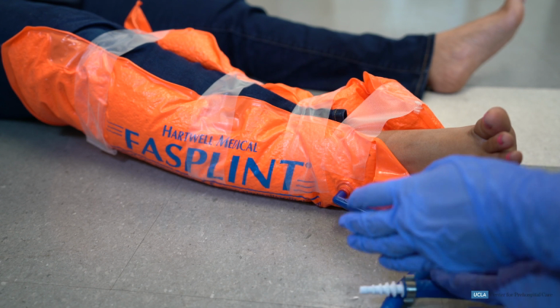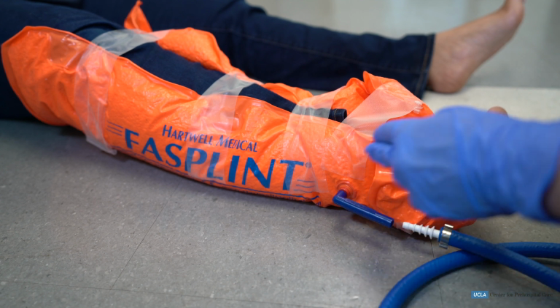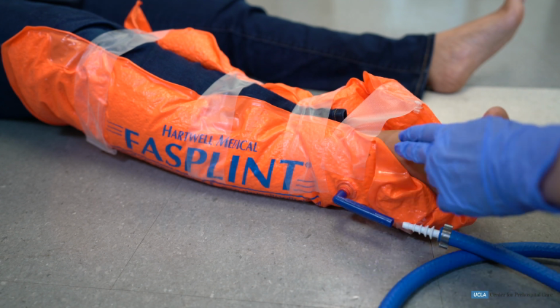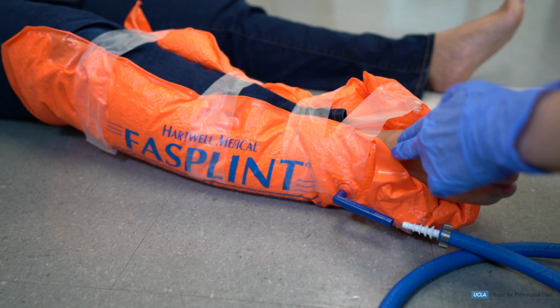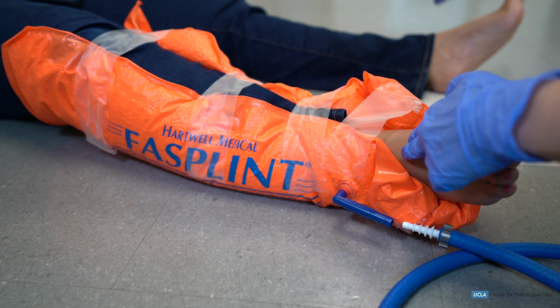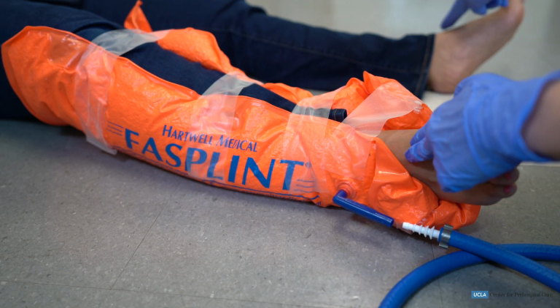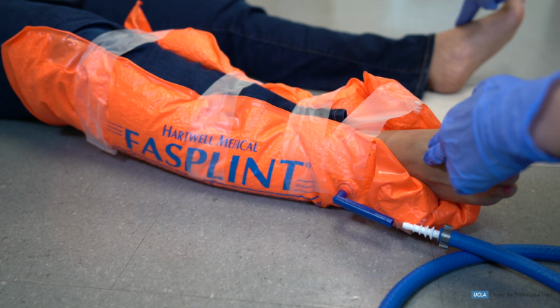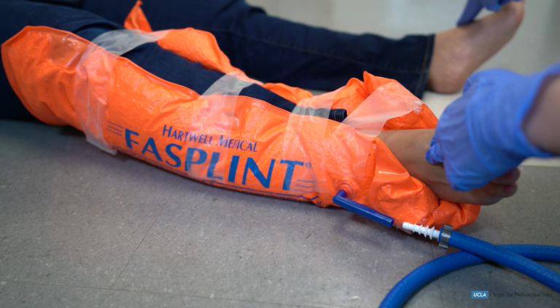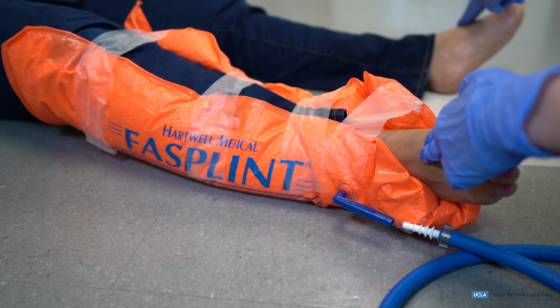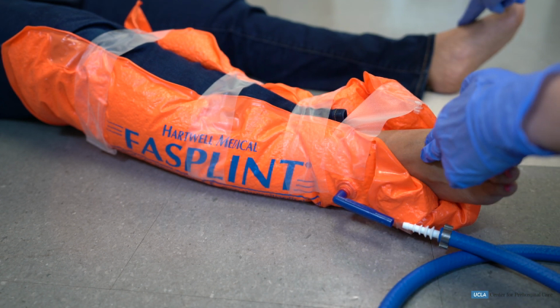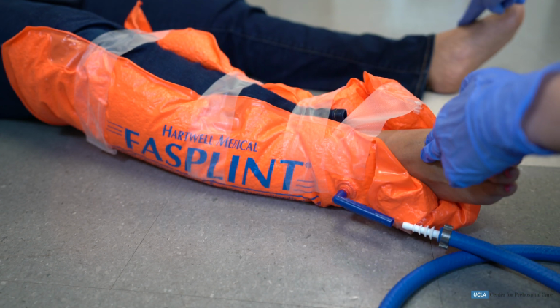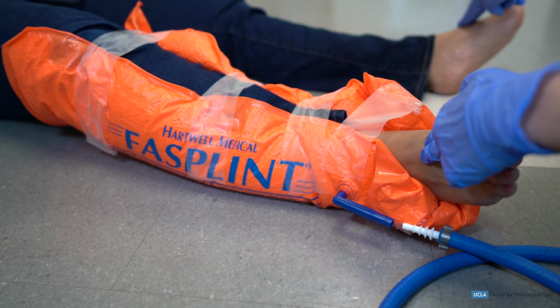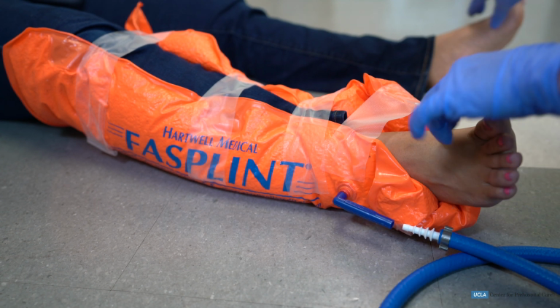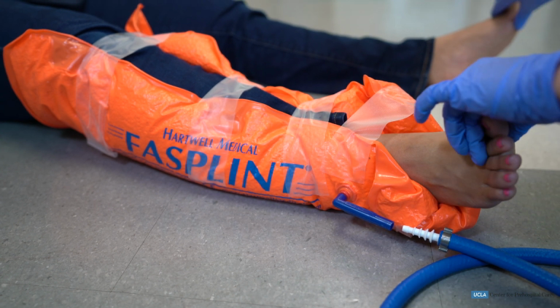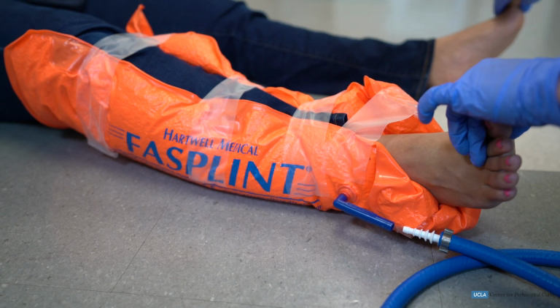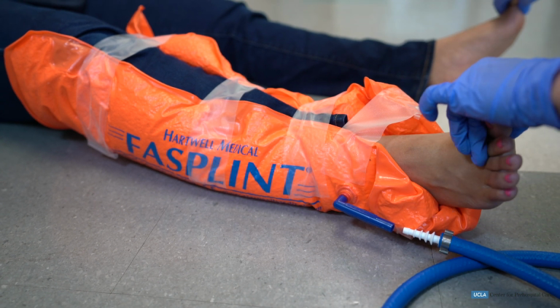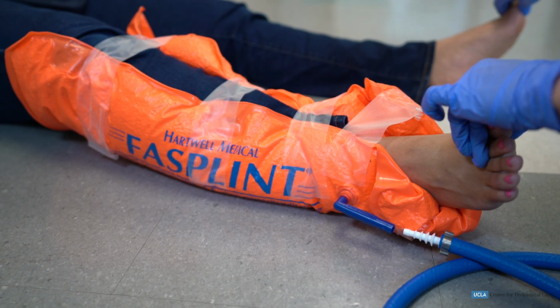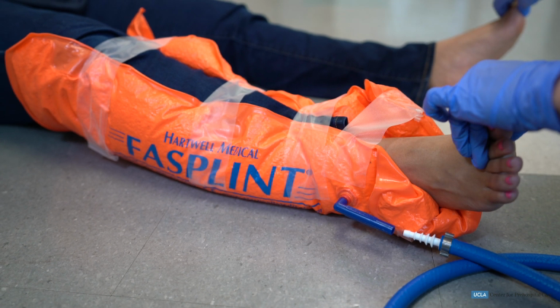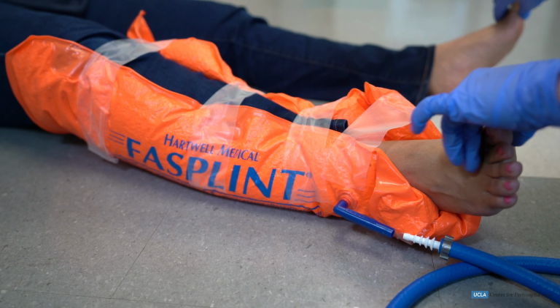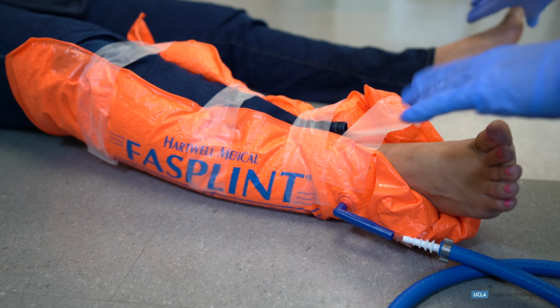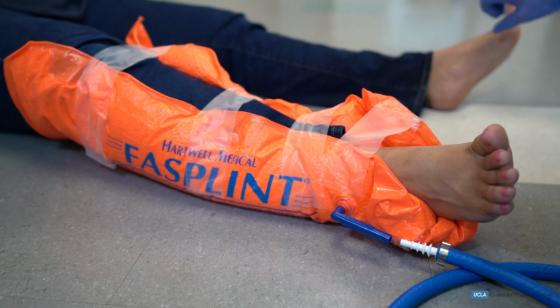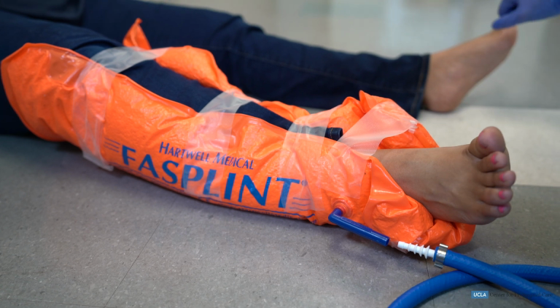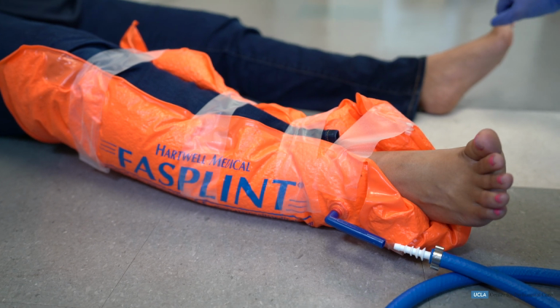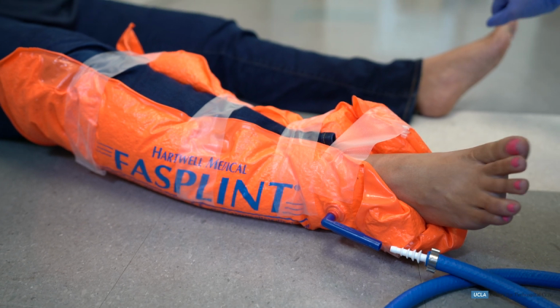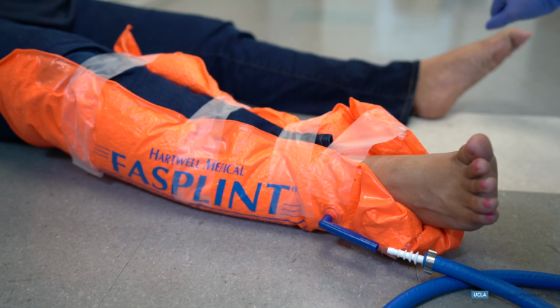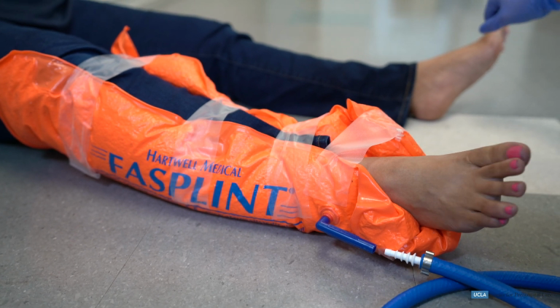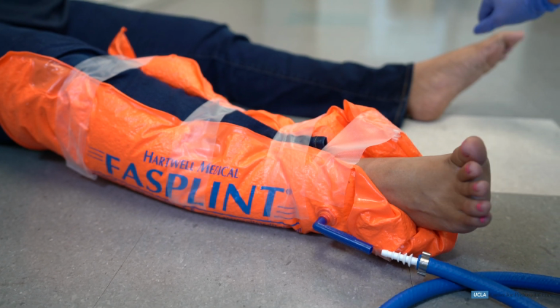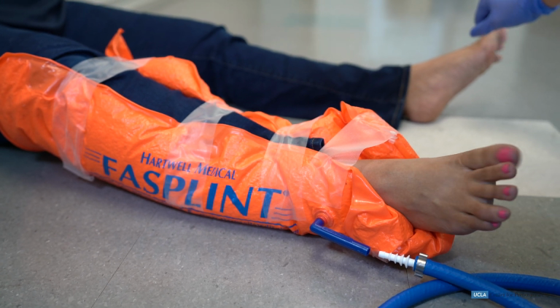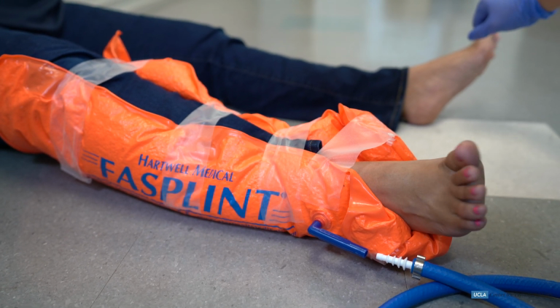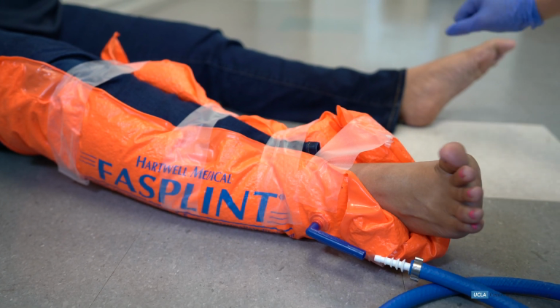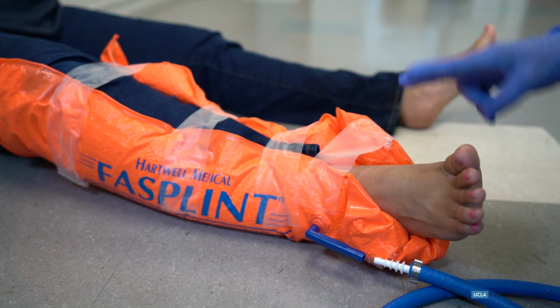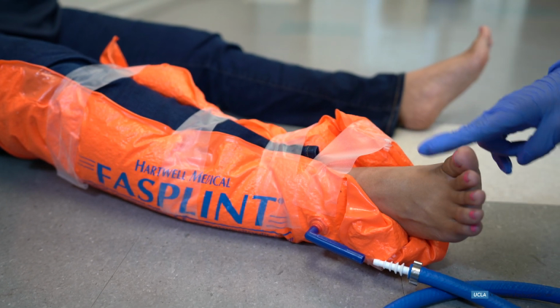Before splinting is complete, the EMT will ensure circulation, motor function, and sensation distal to the injury are present.